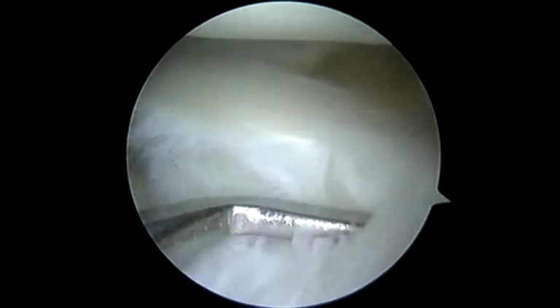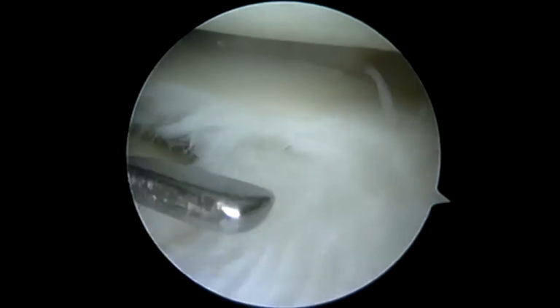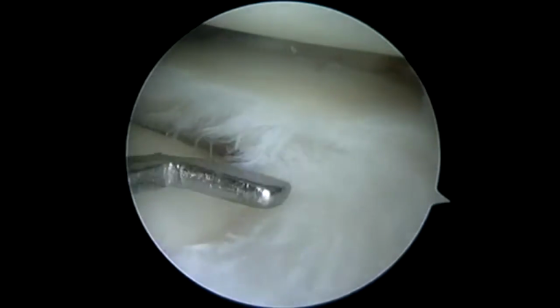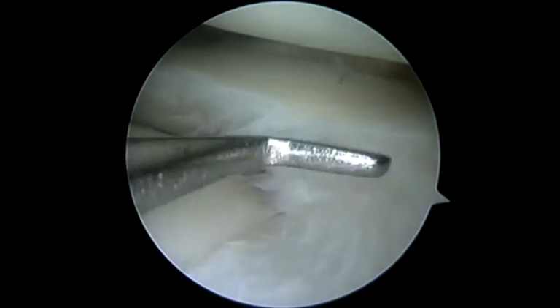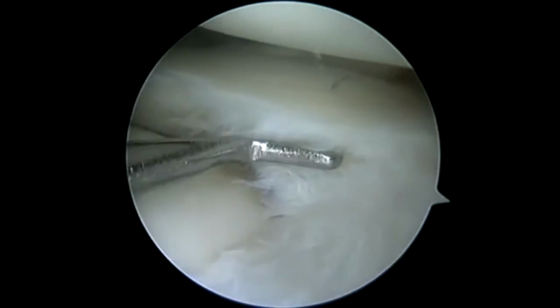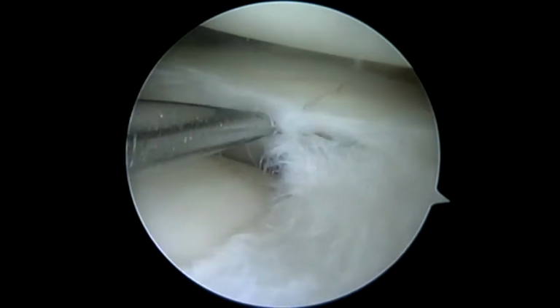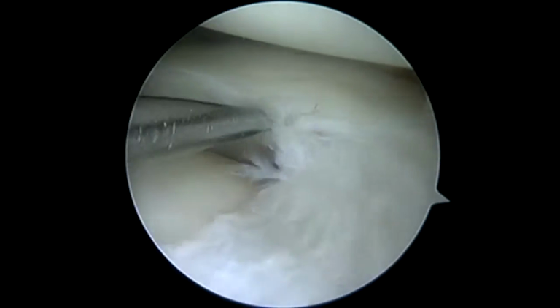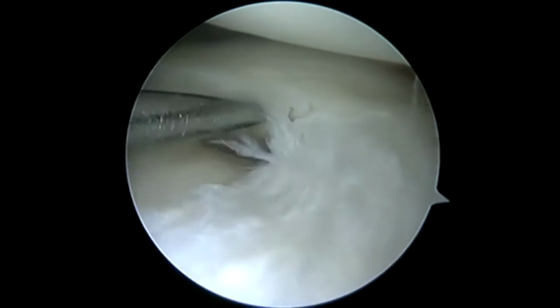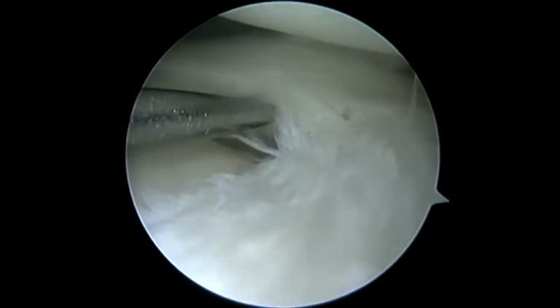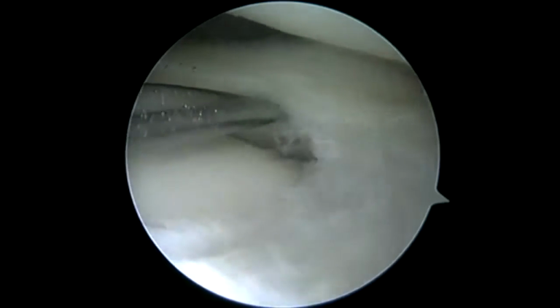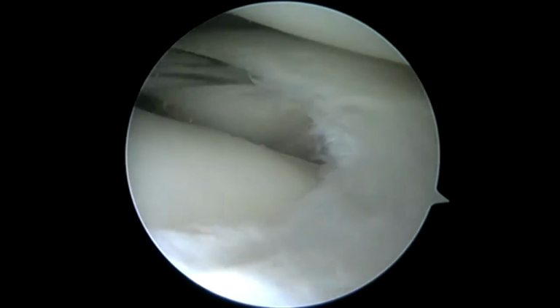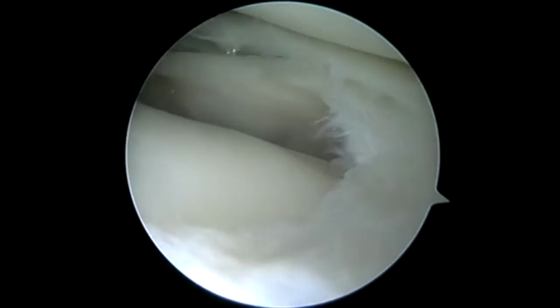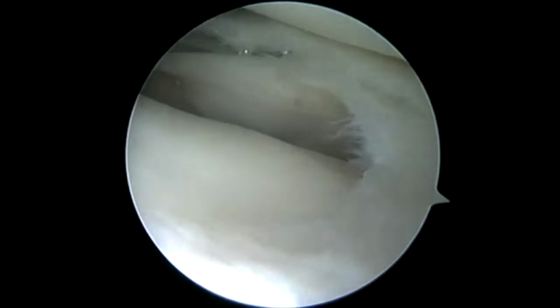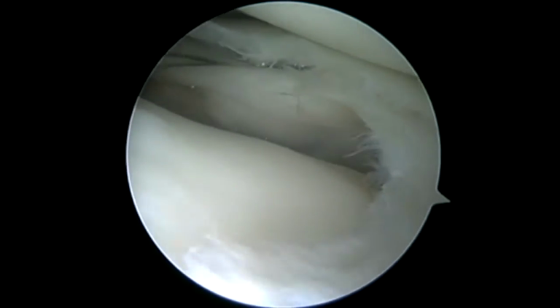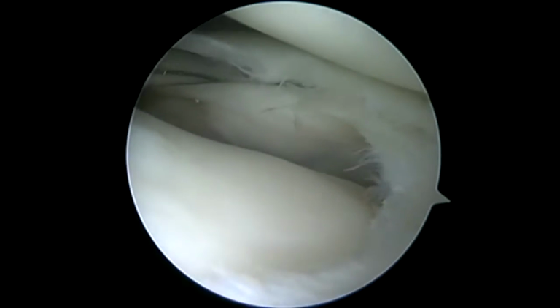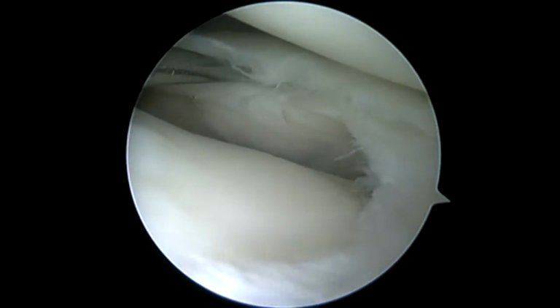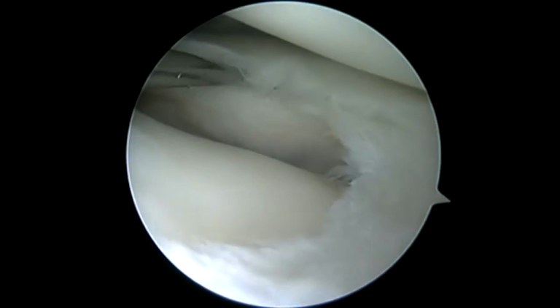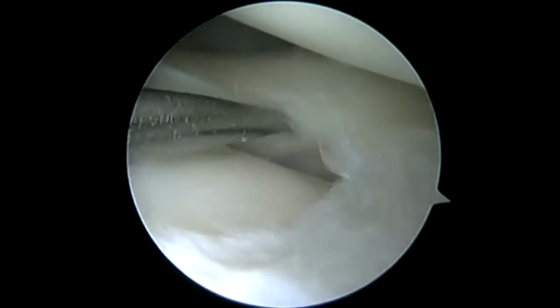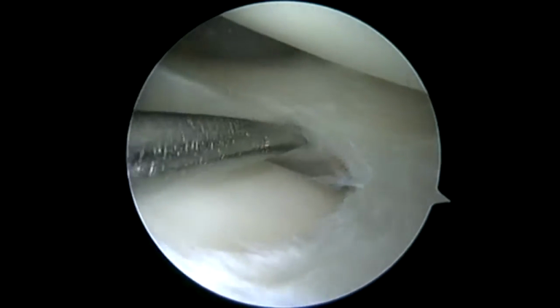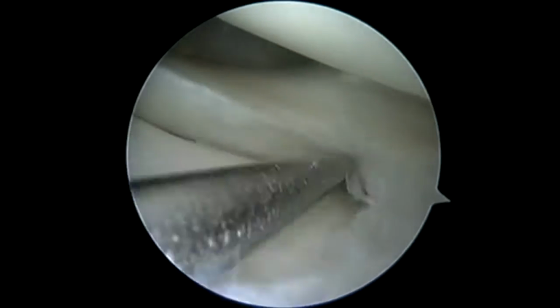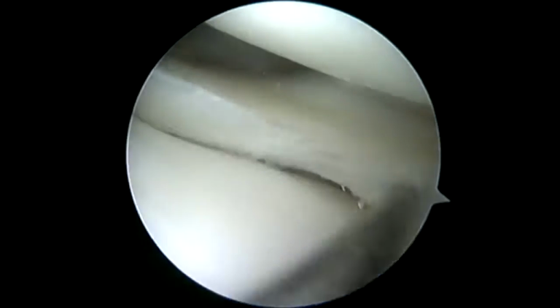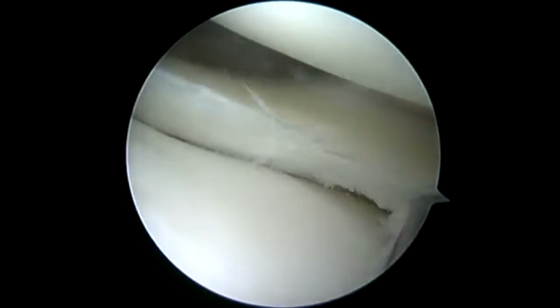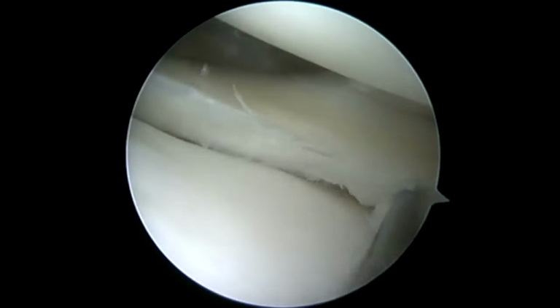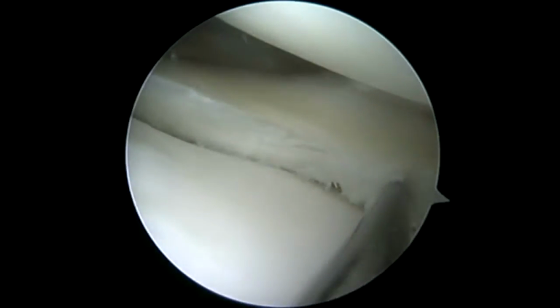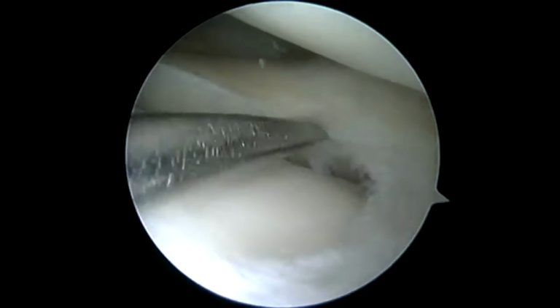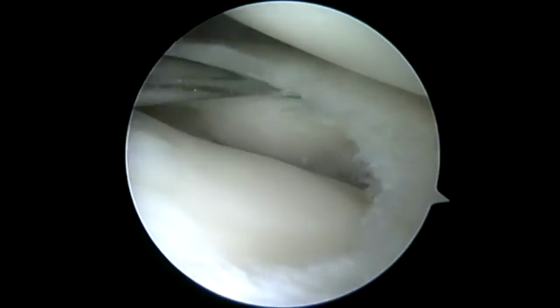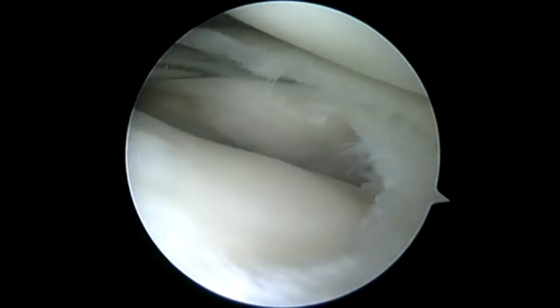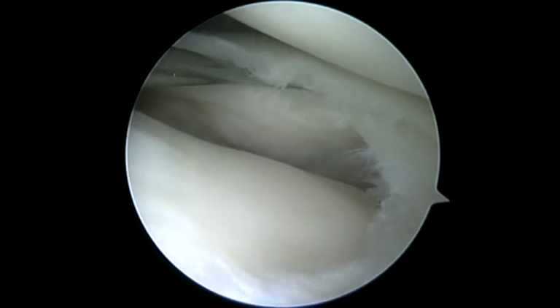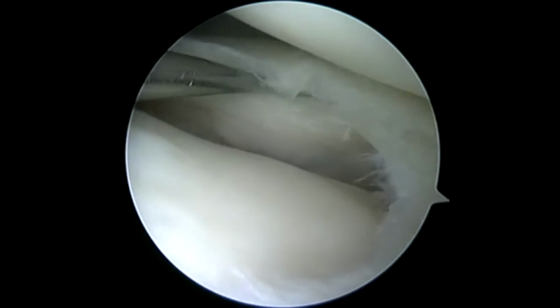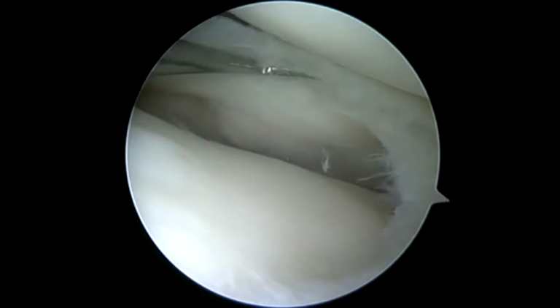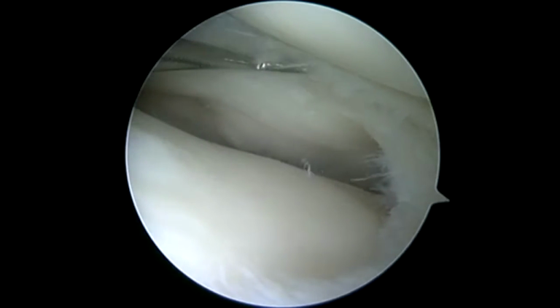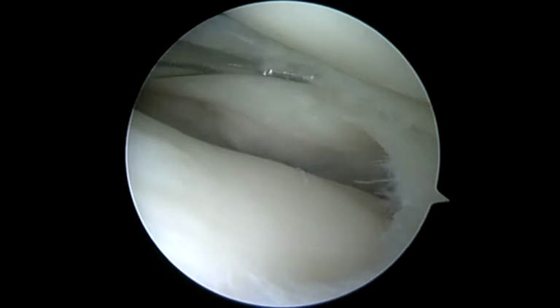Hi, this is Dr. Chris Doherty. We're going to go over a complicated revision meniscal repair utilizing a Nova Stitch Plus.